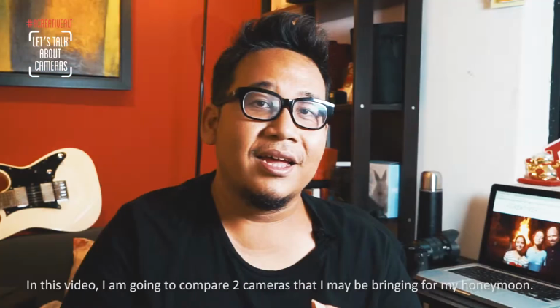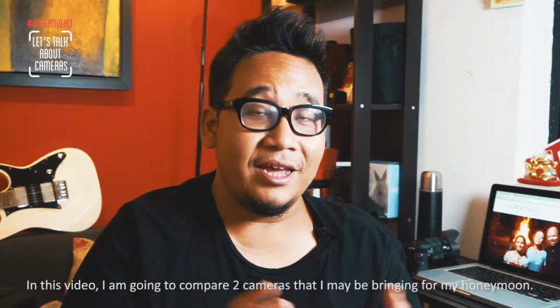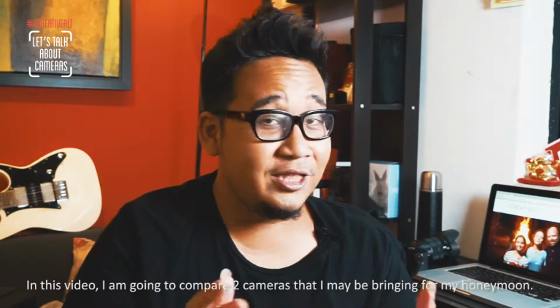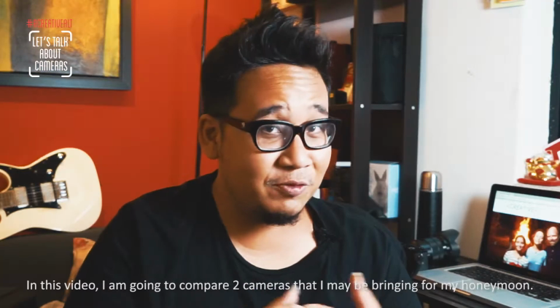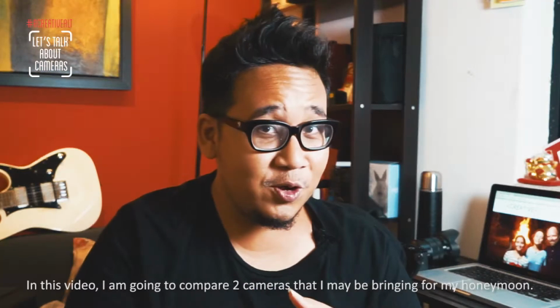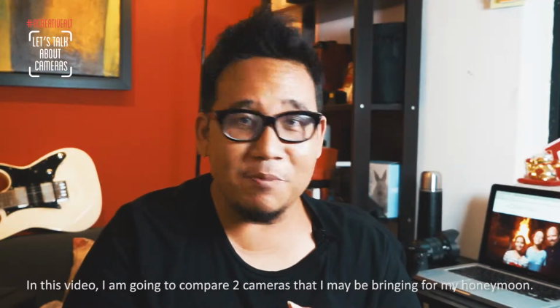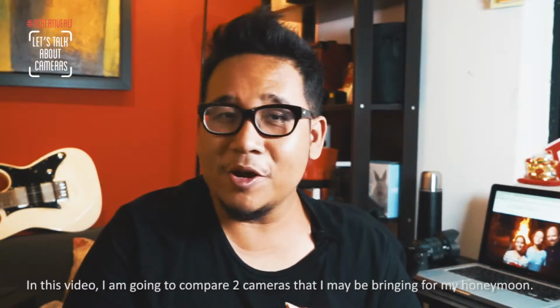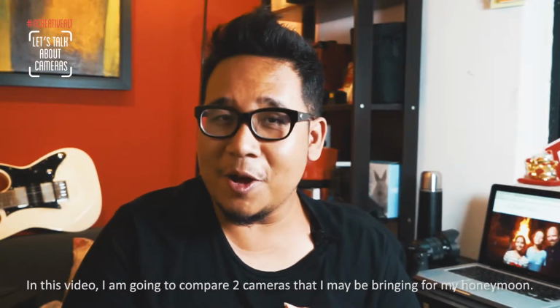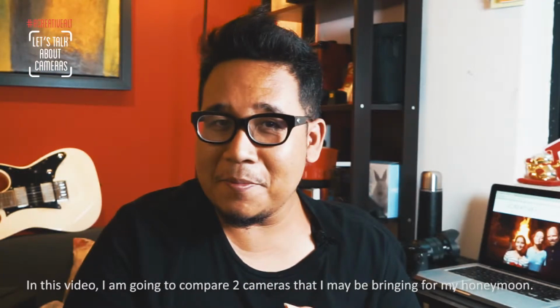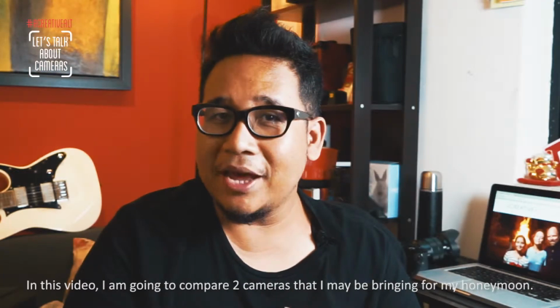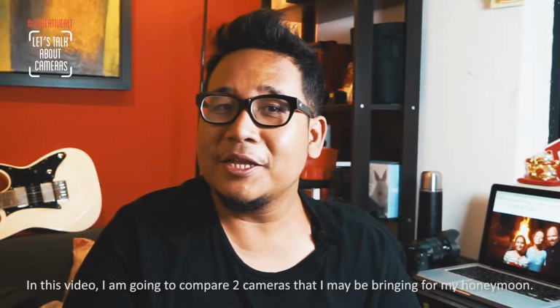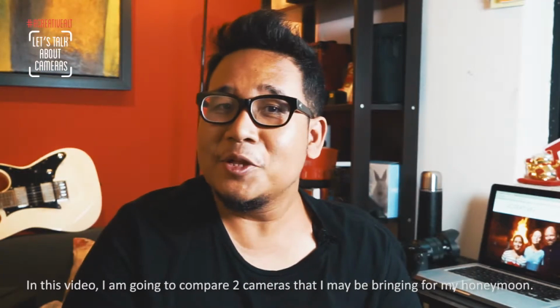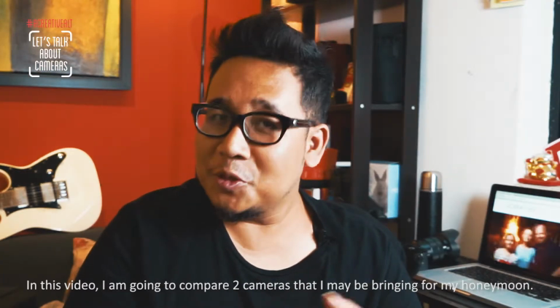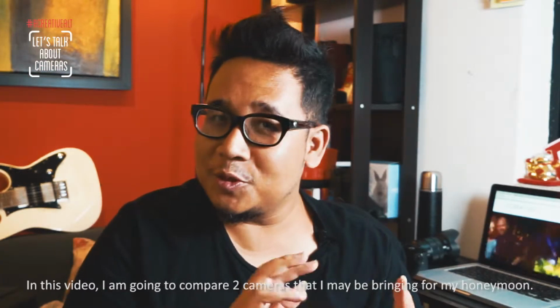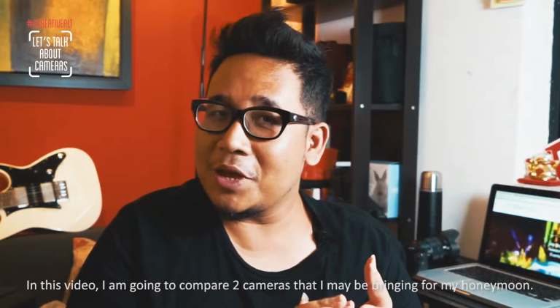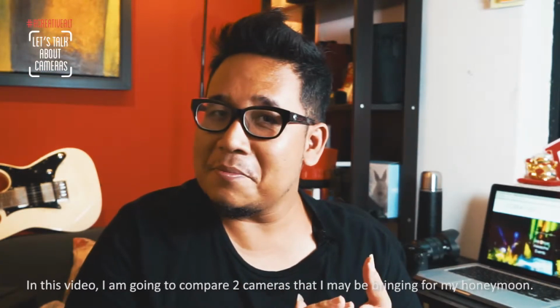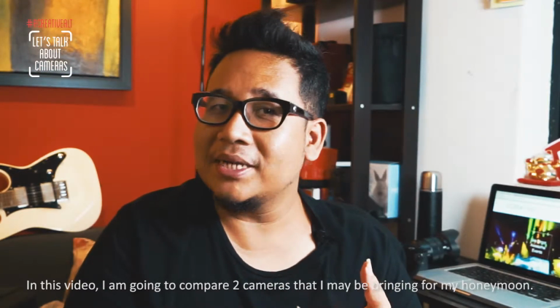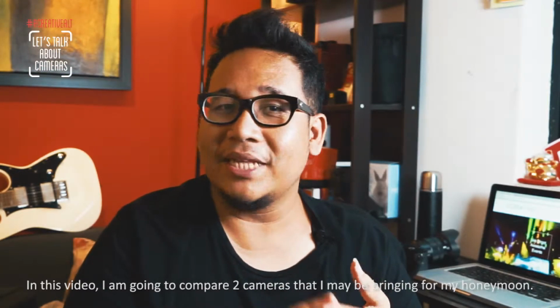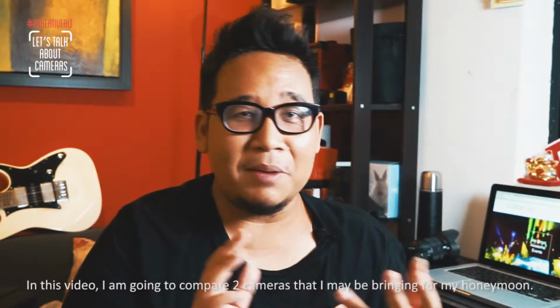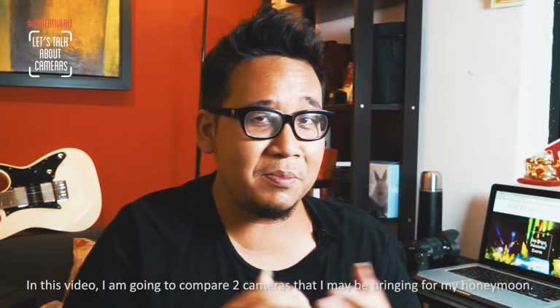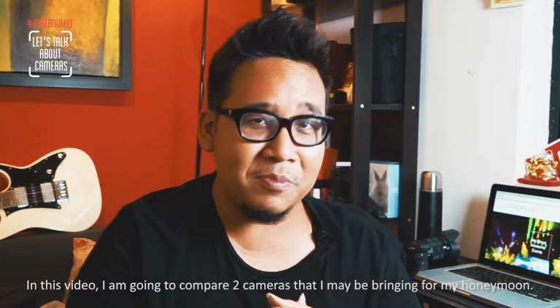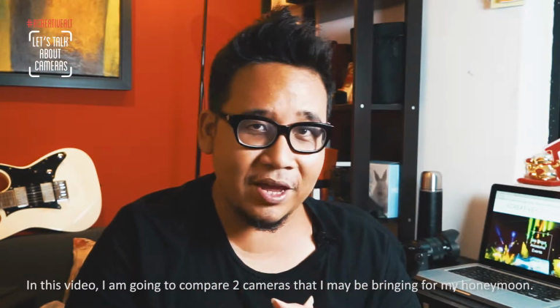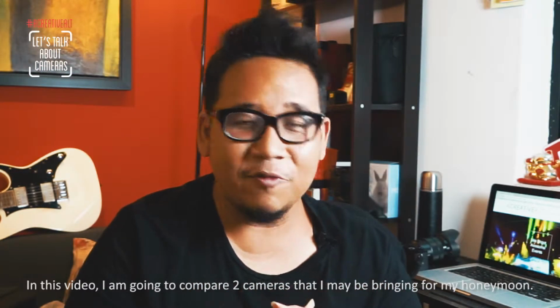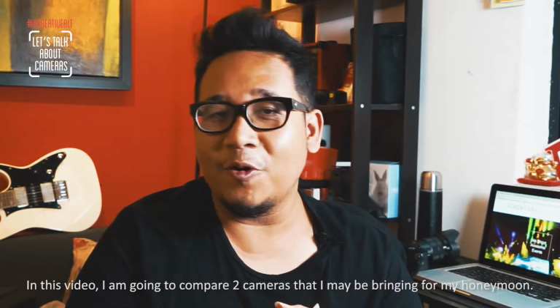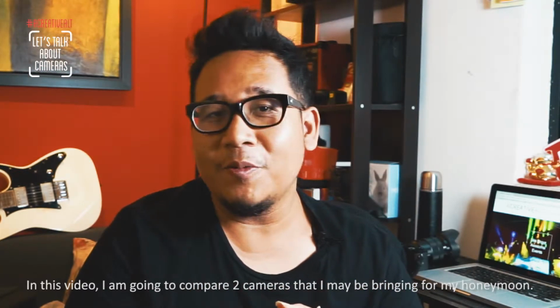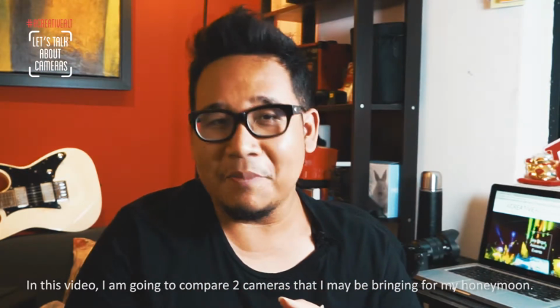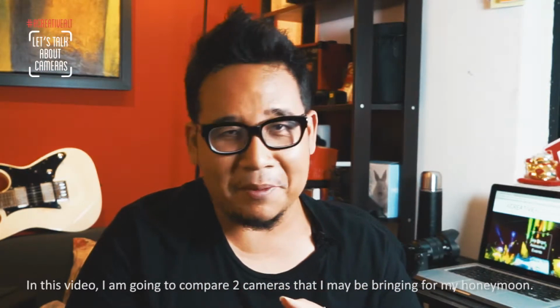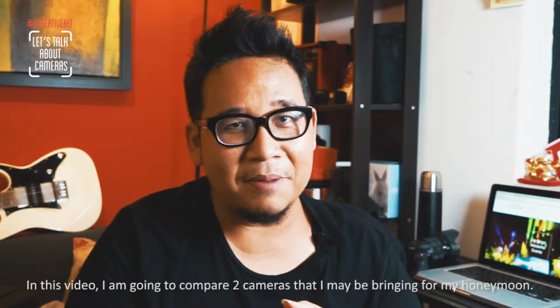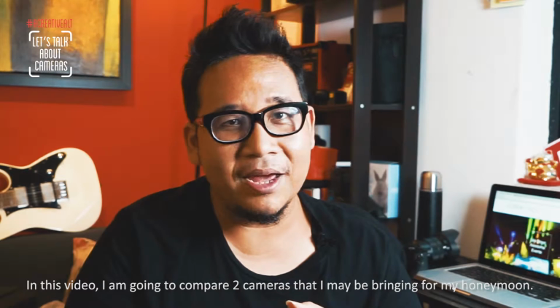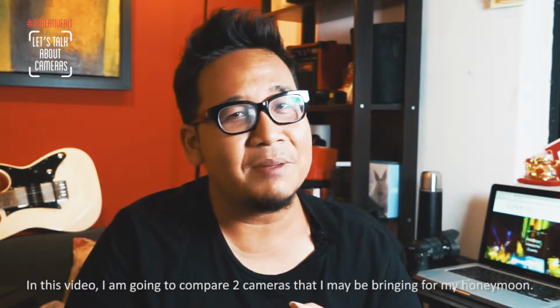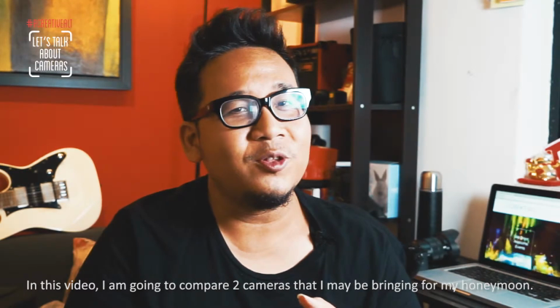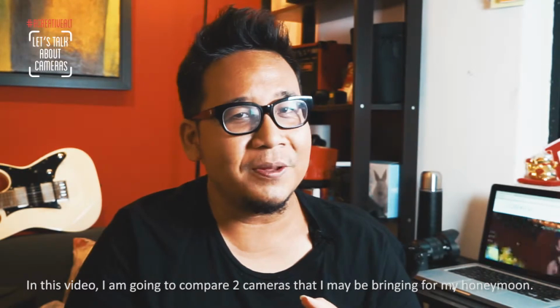In this video, I'm going to compare two cameras that I may be bringing for my upcoming honeymoon trip.